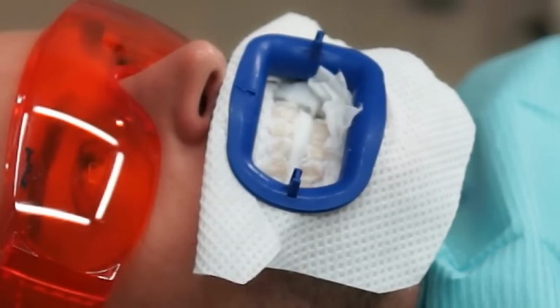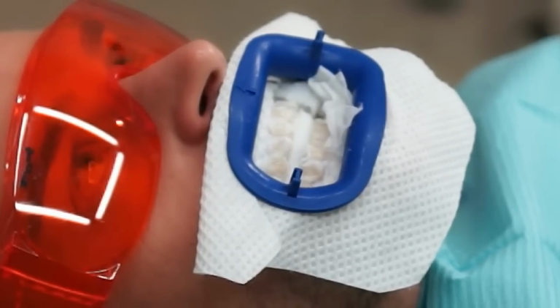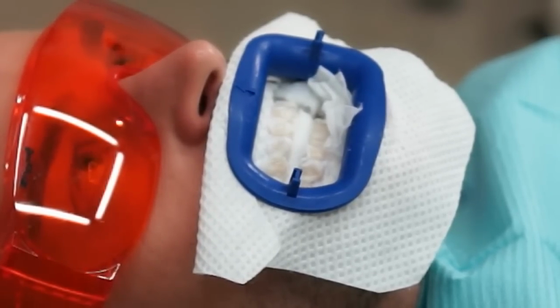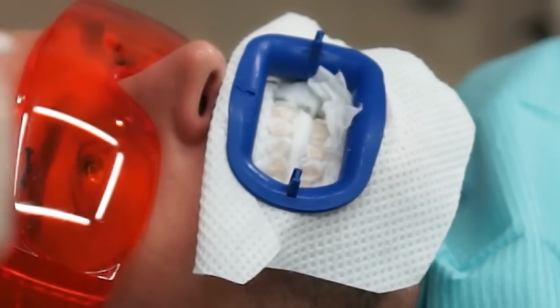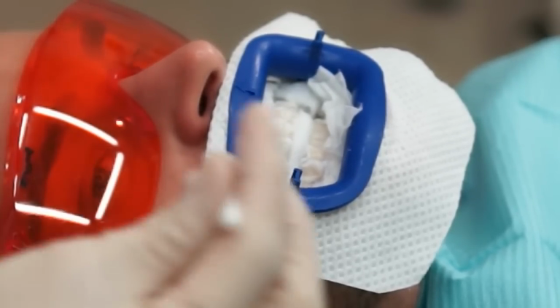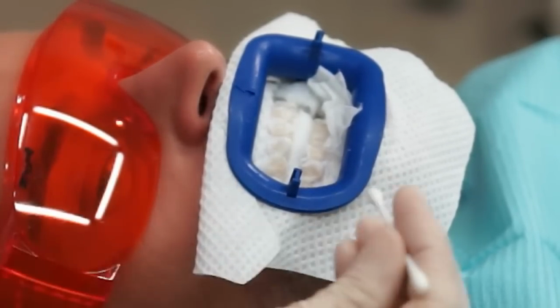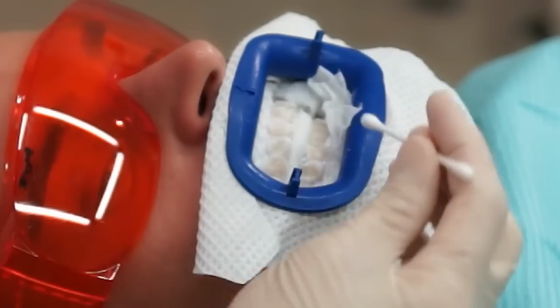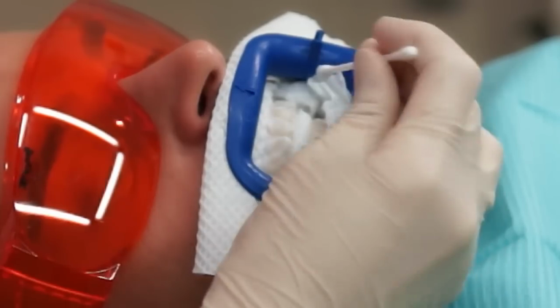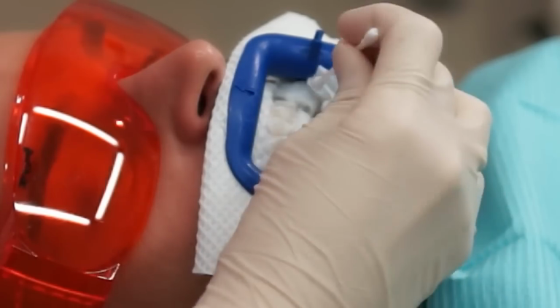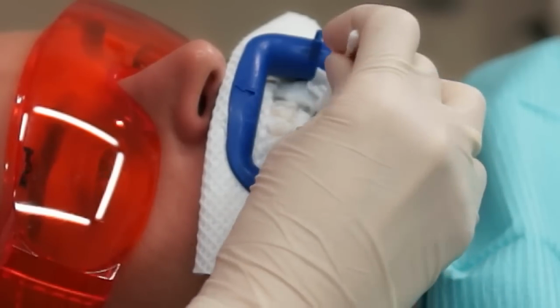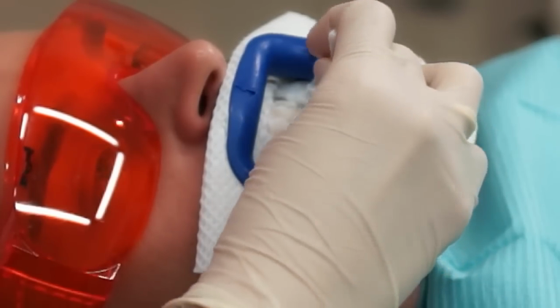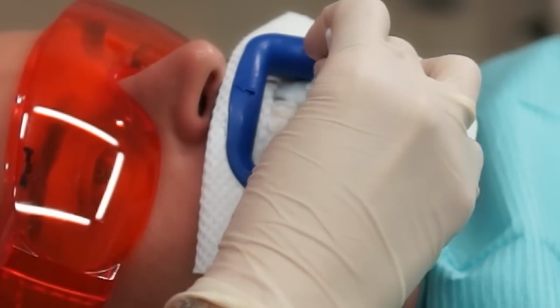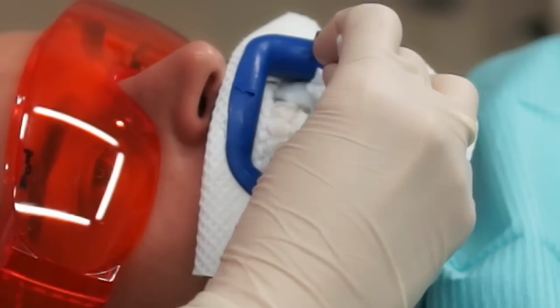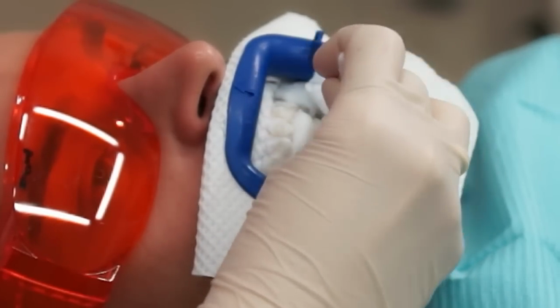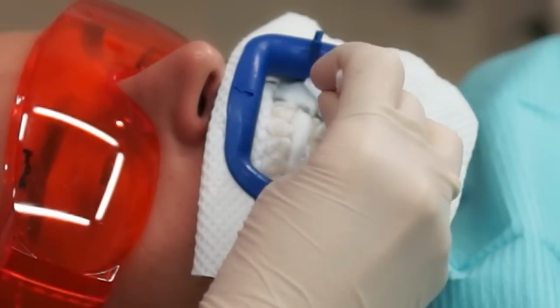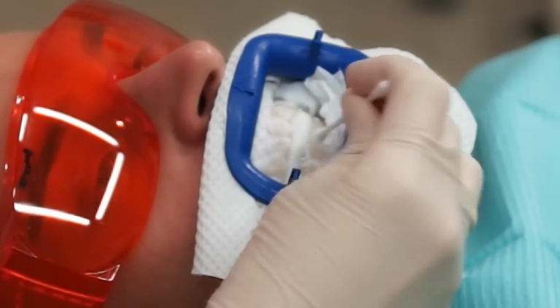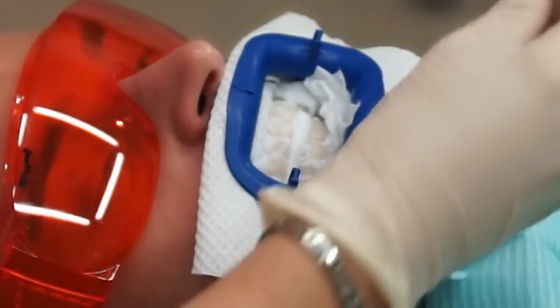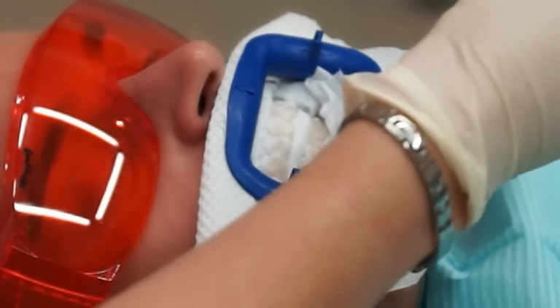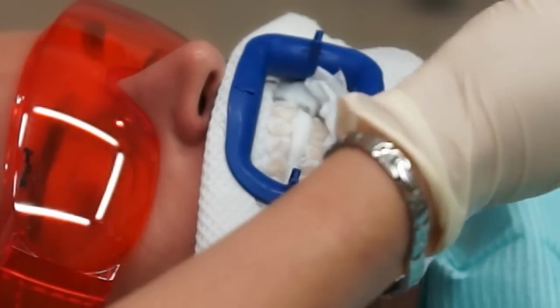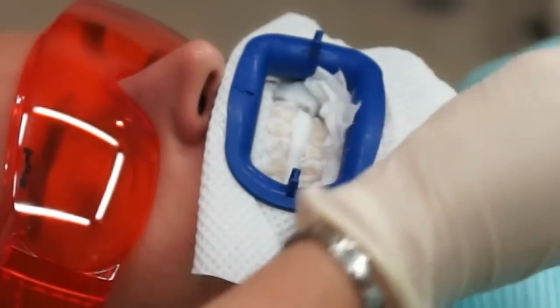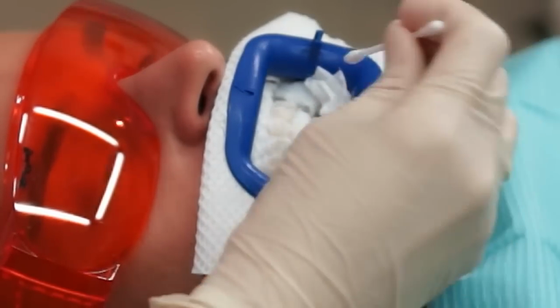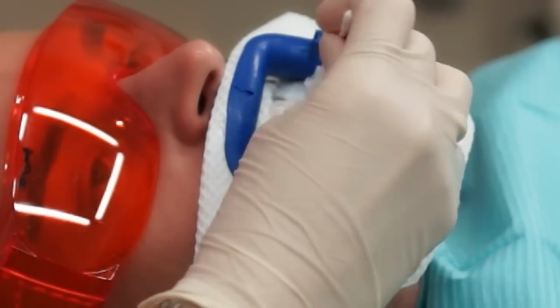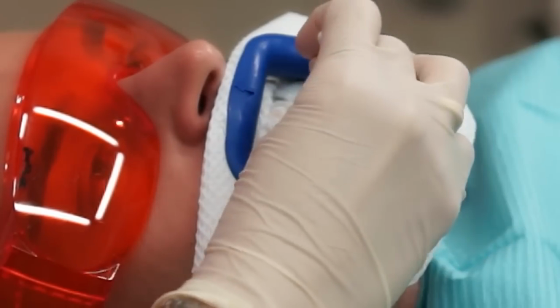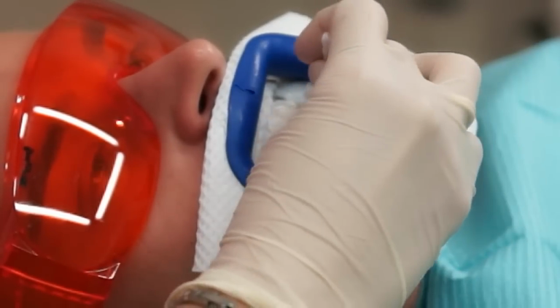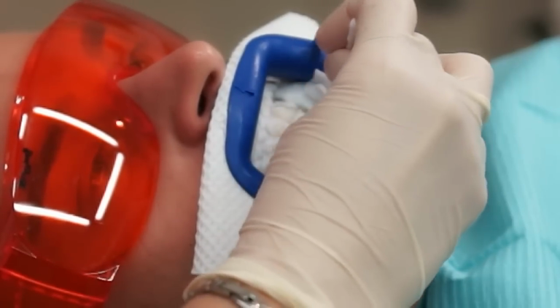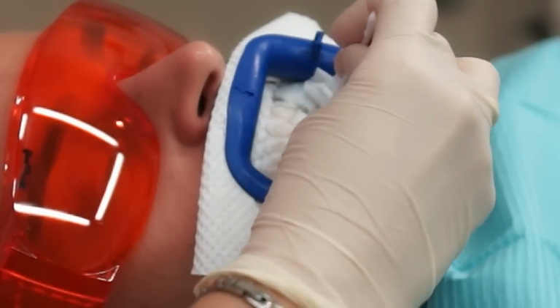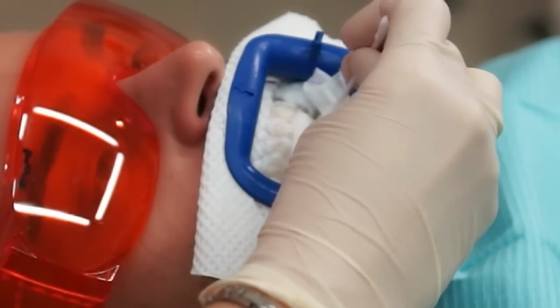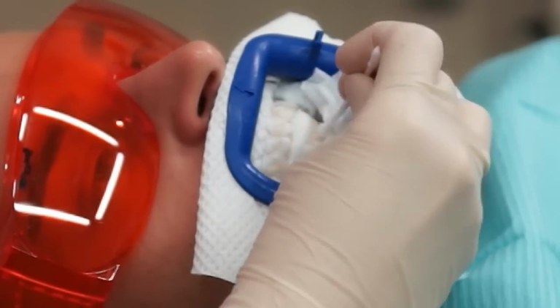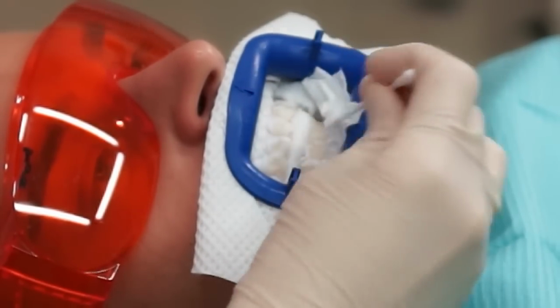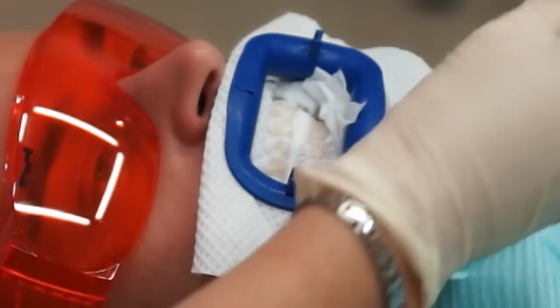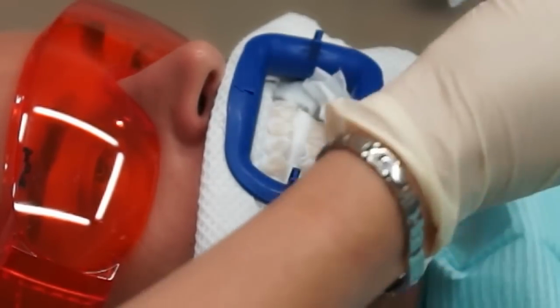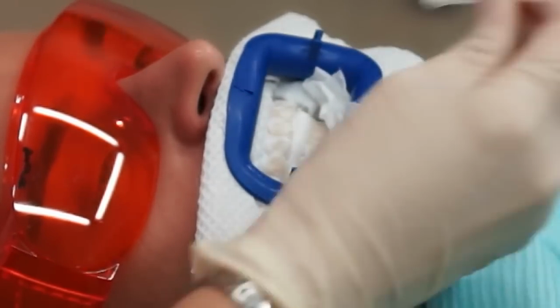Between the 15-minute cycles, the gel is first removed and a new application is made on the outside of the teeth surfaces.